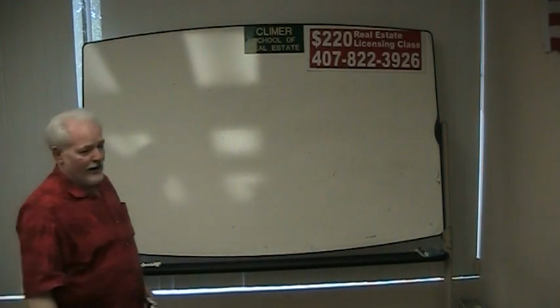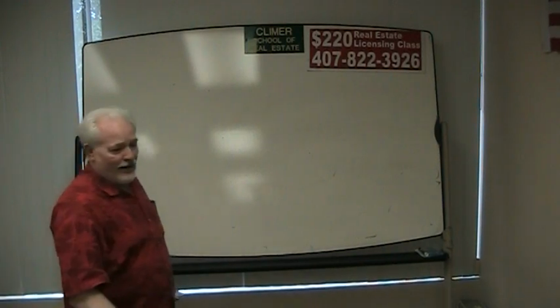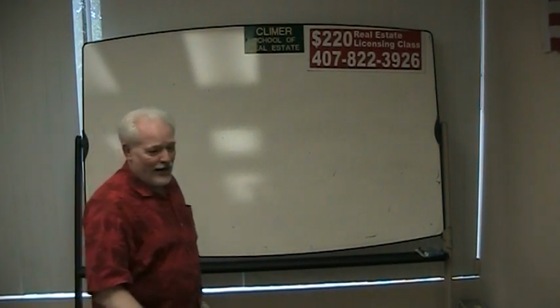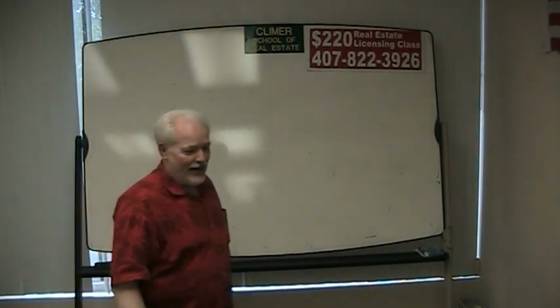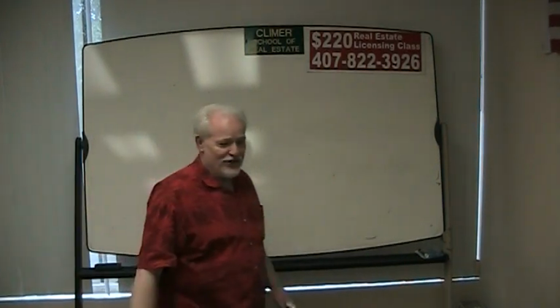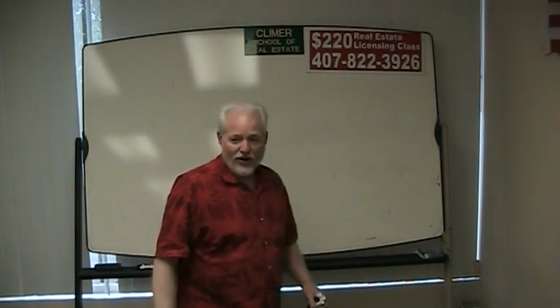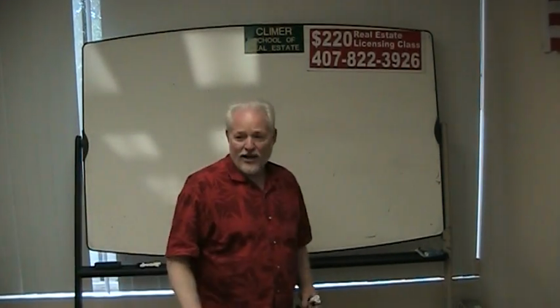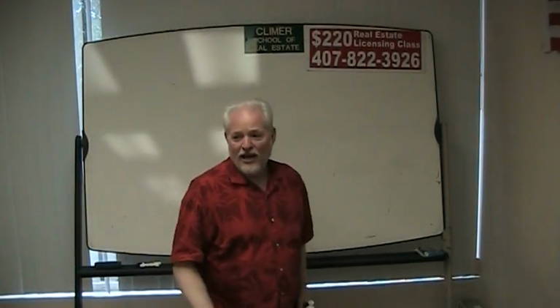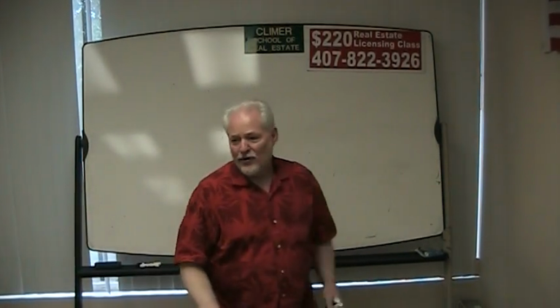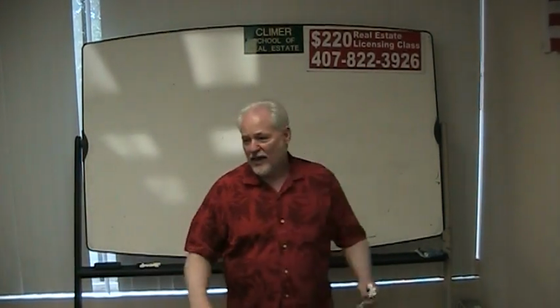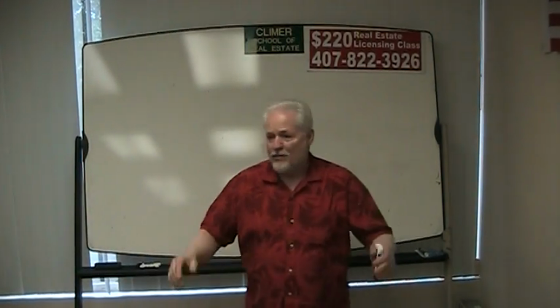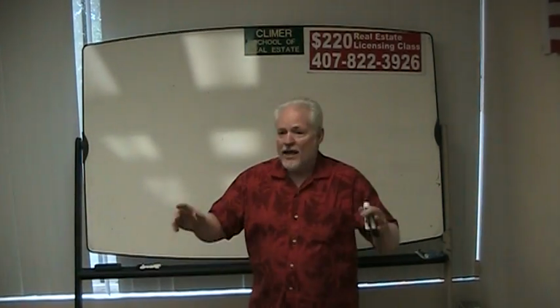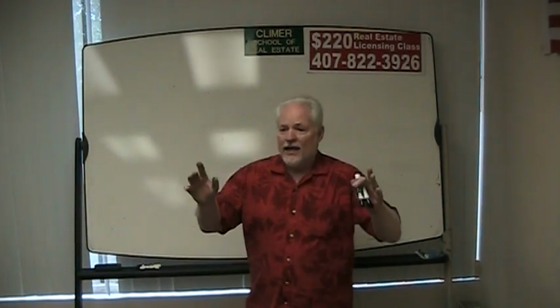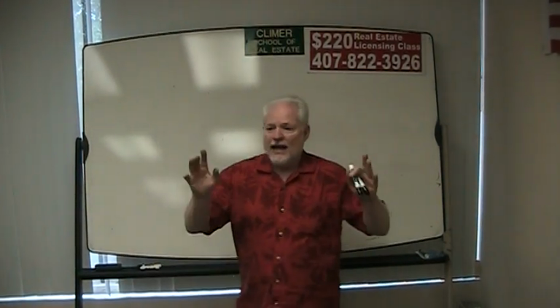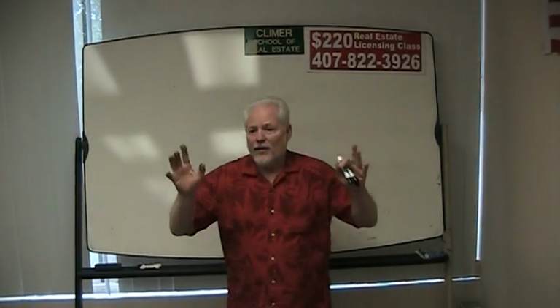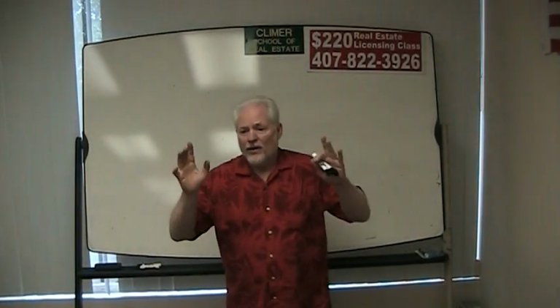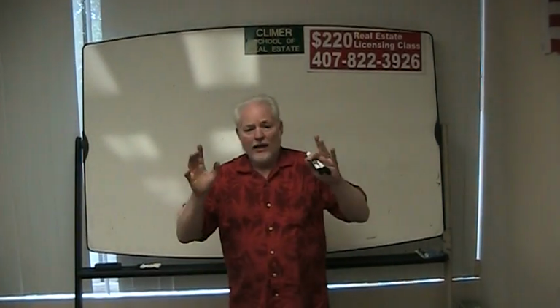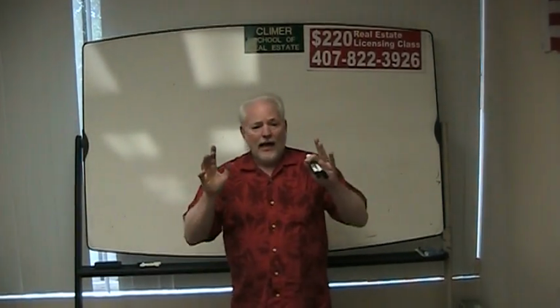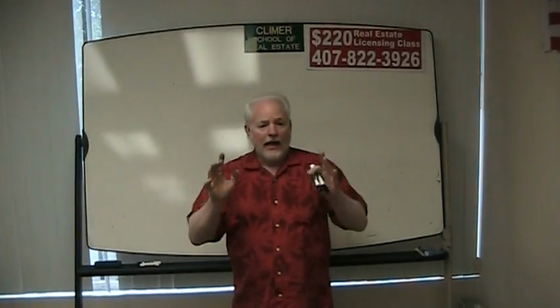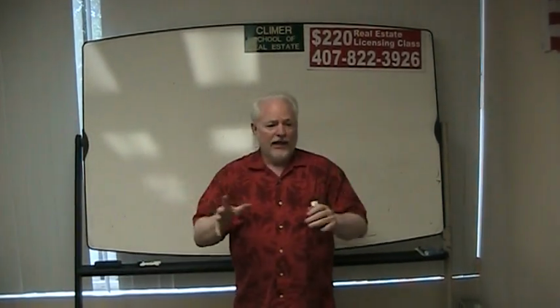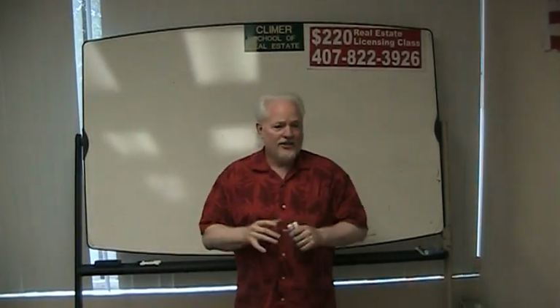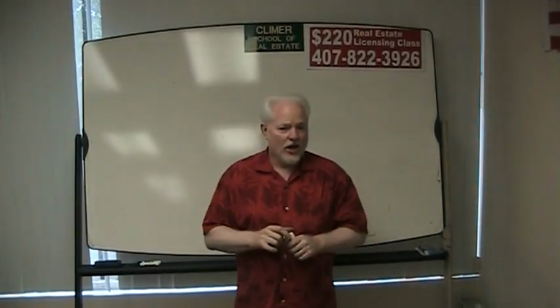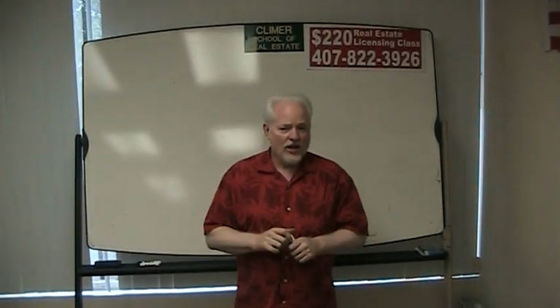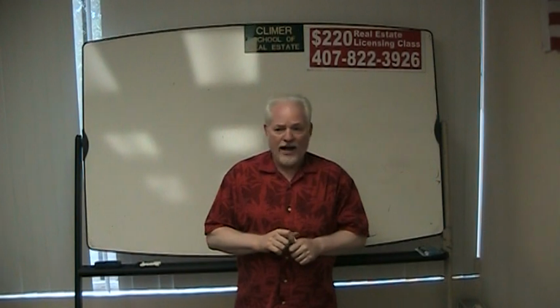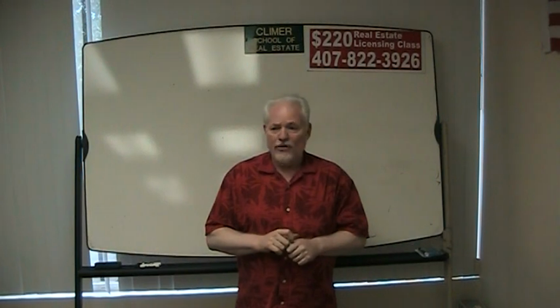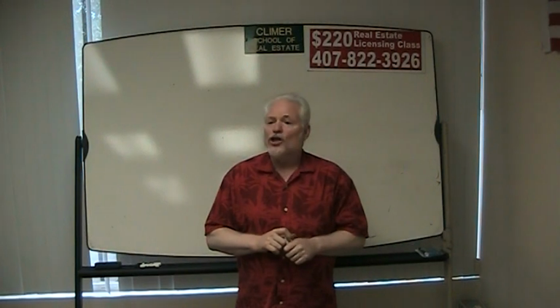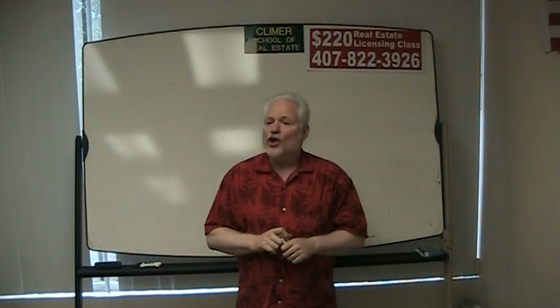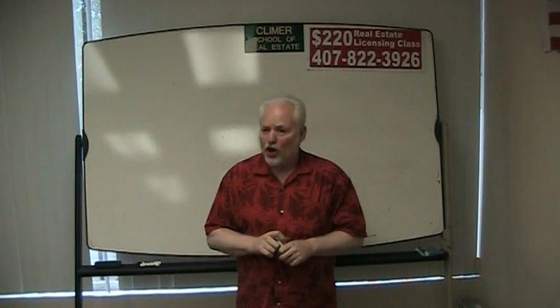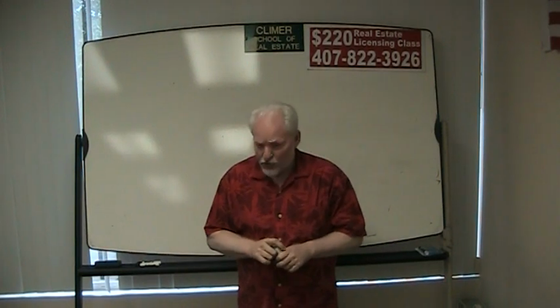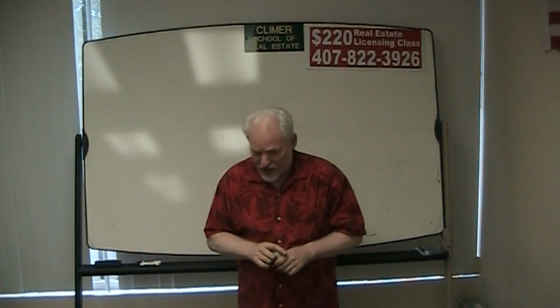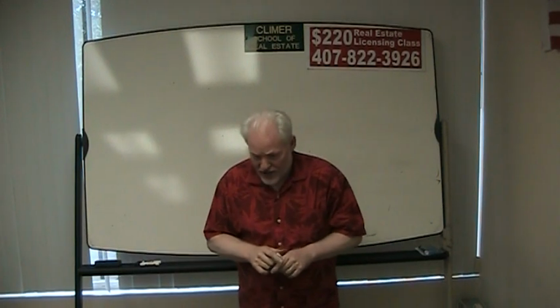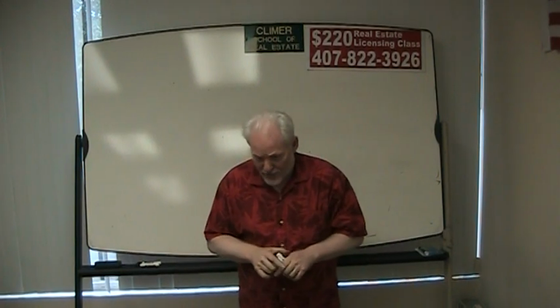Hi, this is Ron Clymer again. Now let's talk about closing statements.